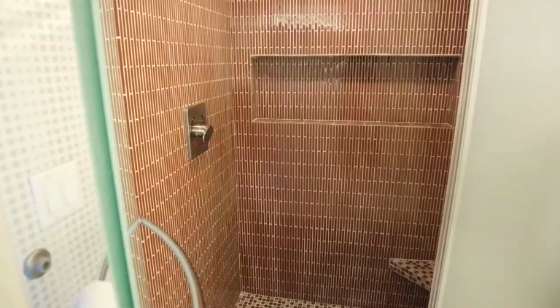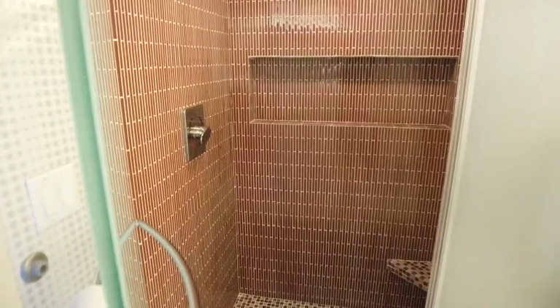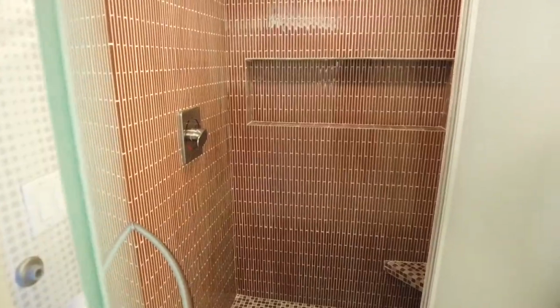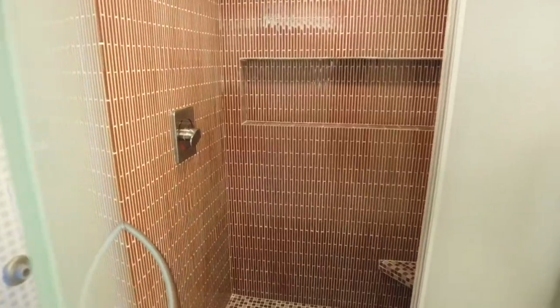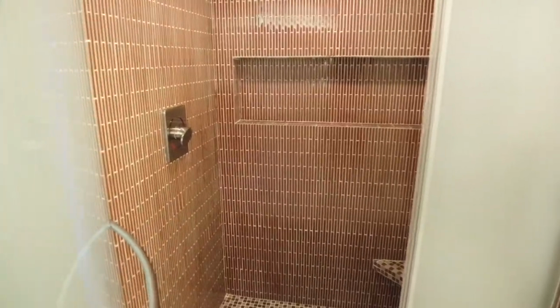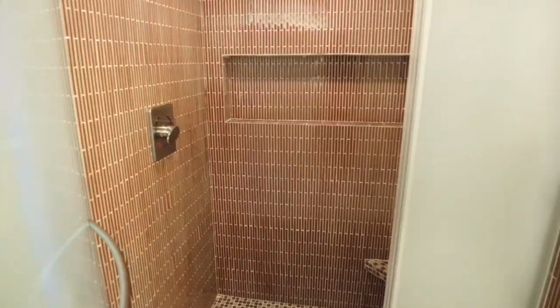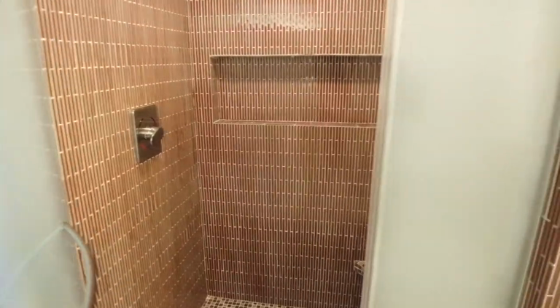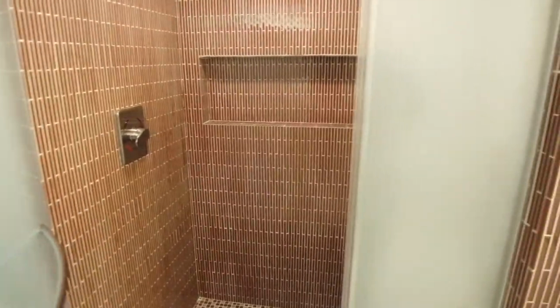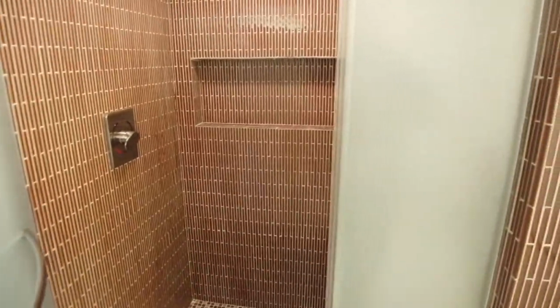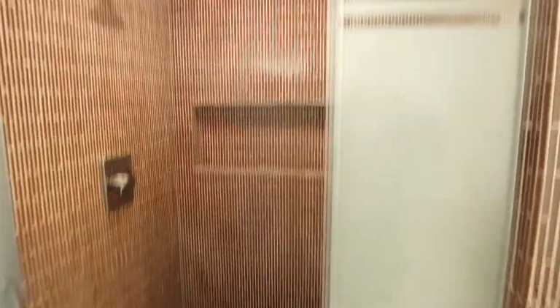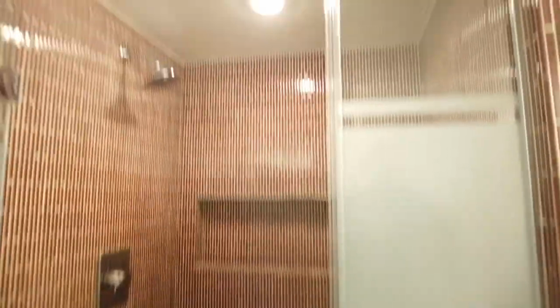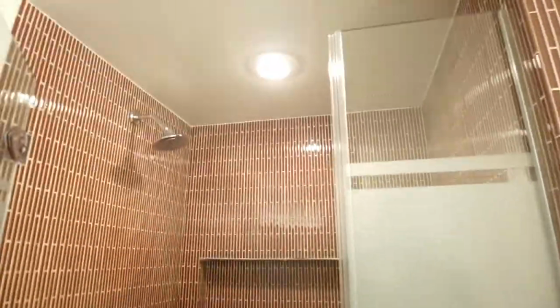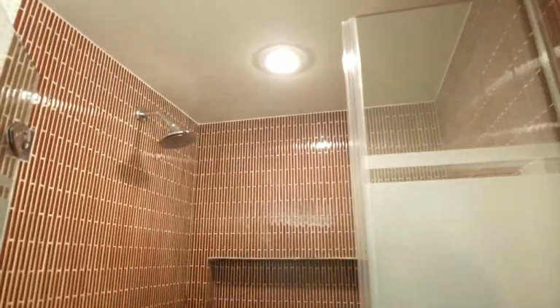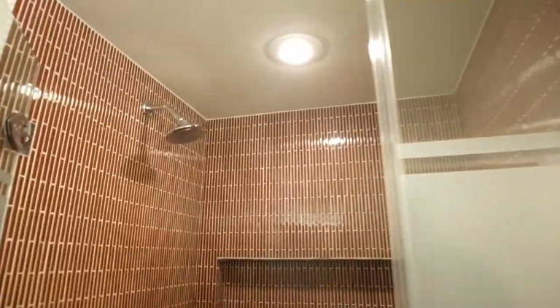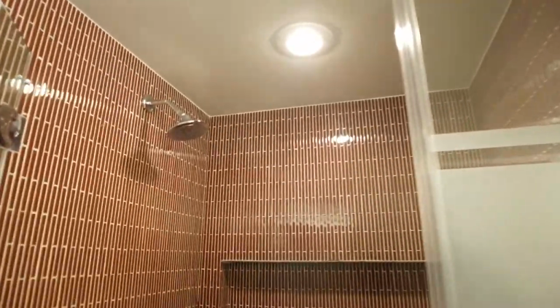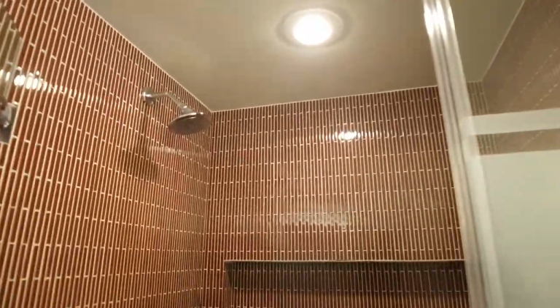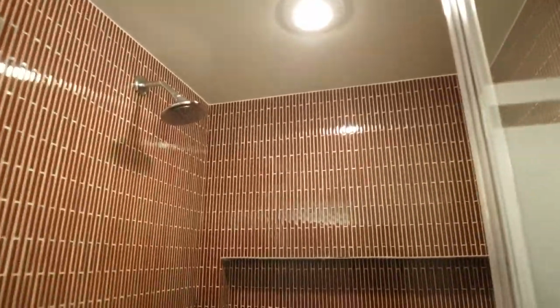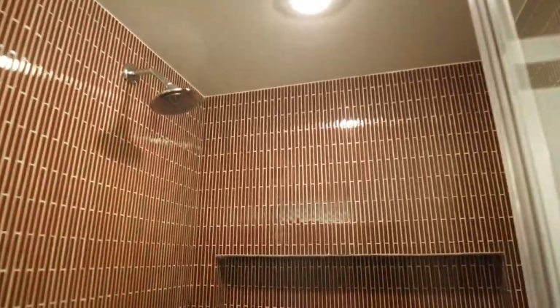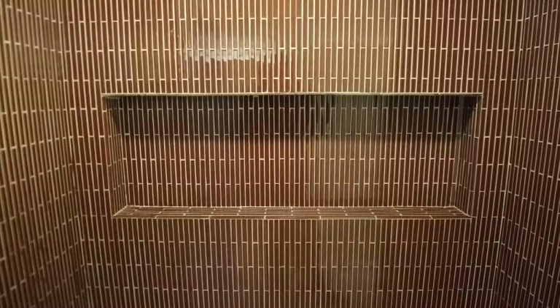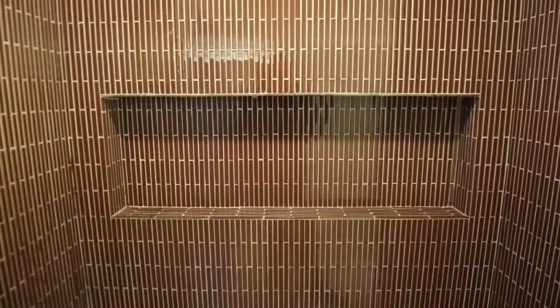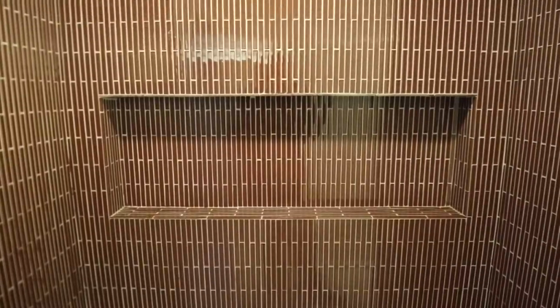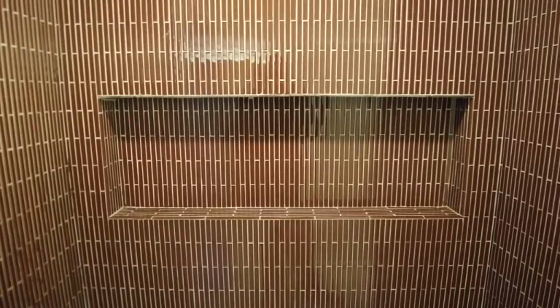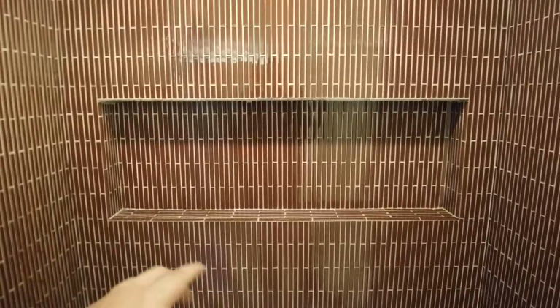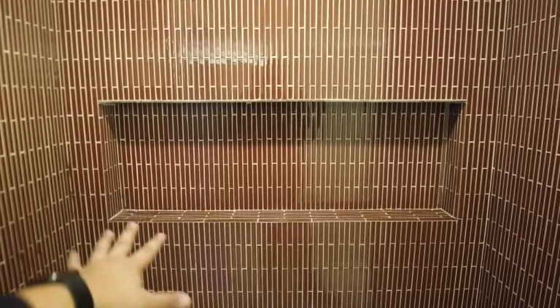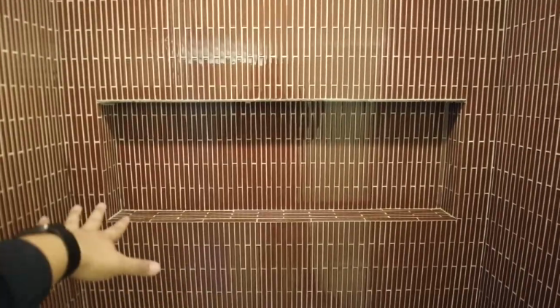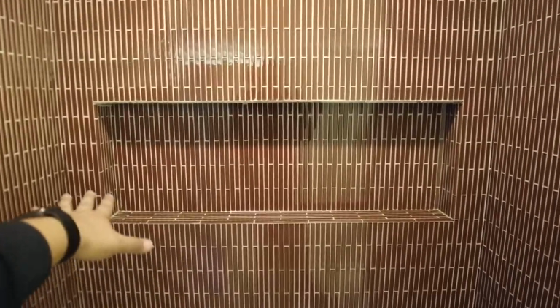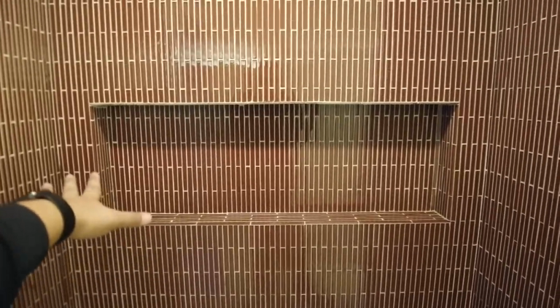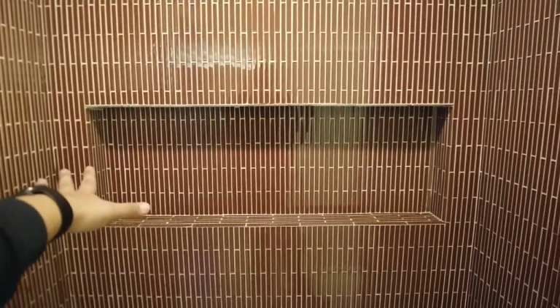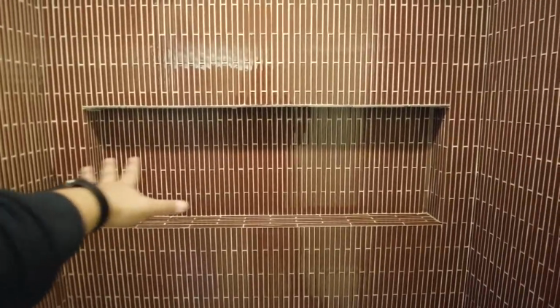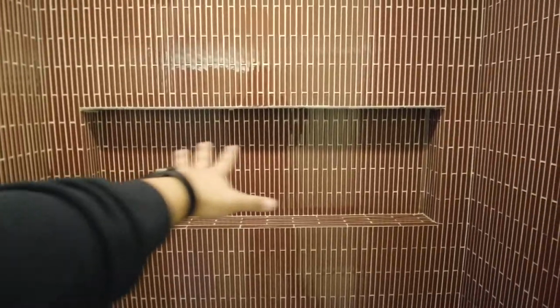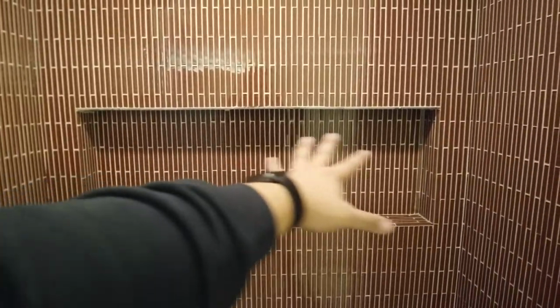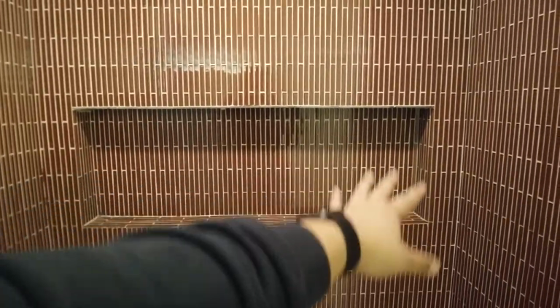No bathtub — it's a shower only, which is how many Vegas hotels do it.